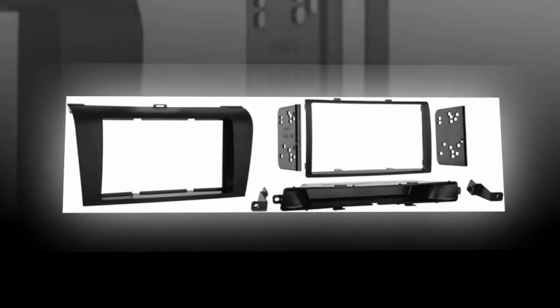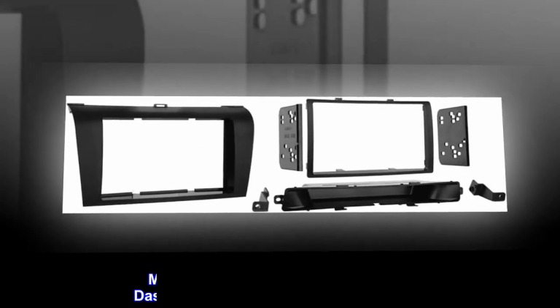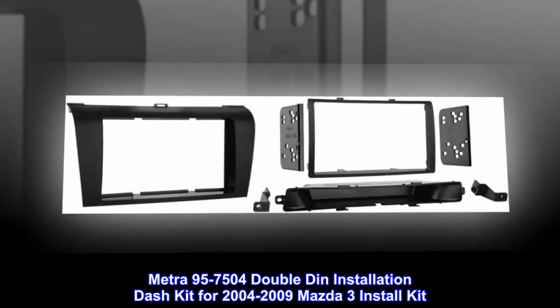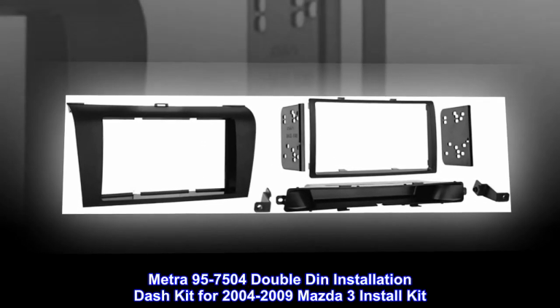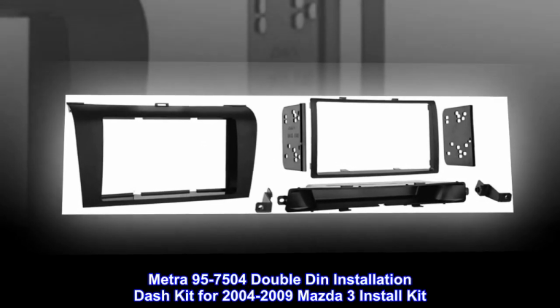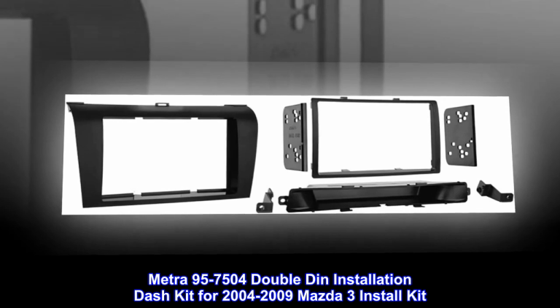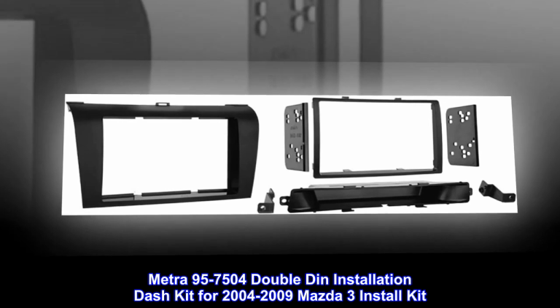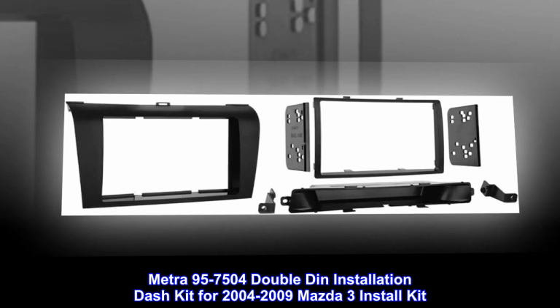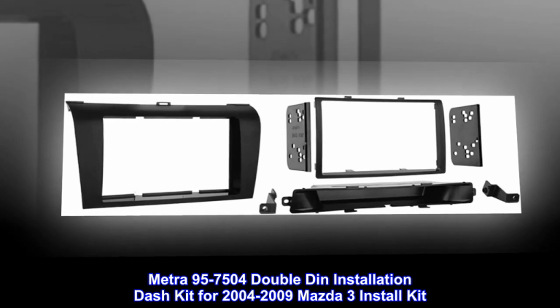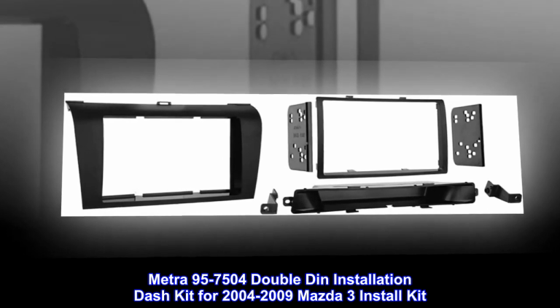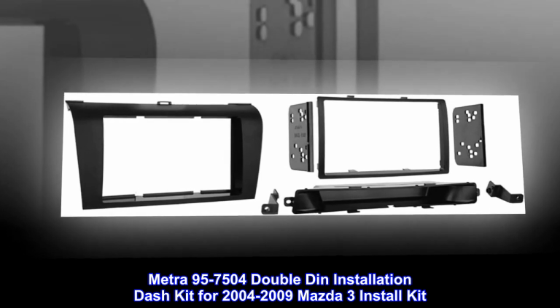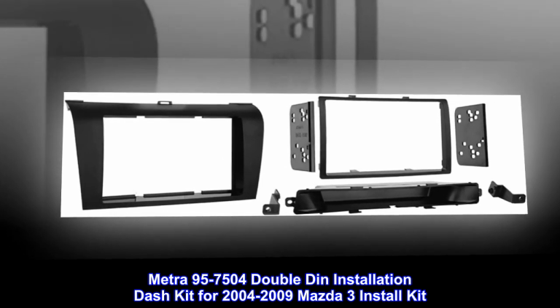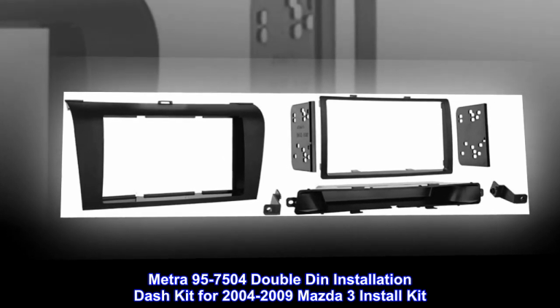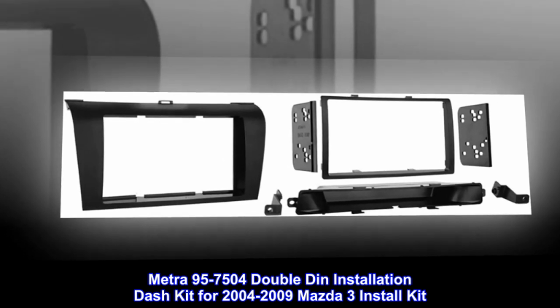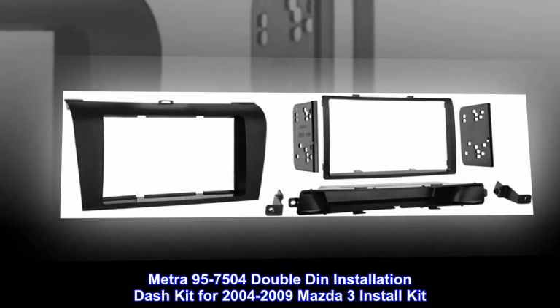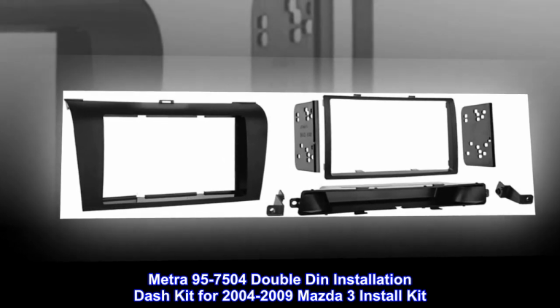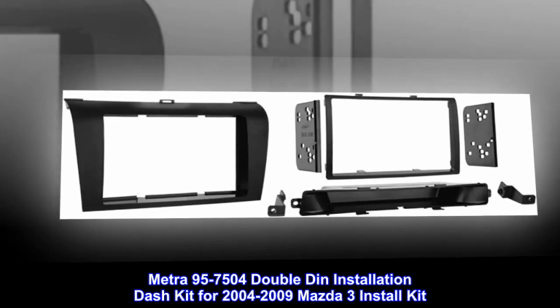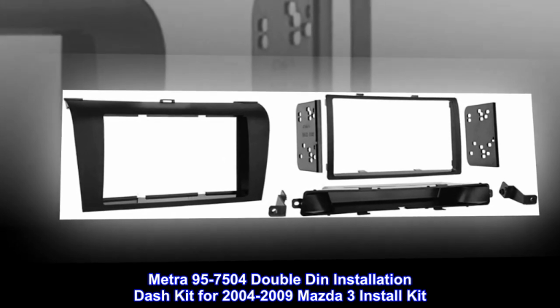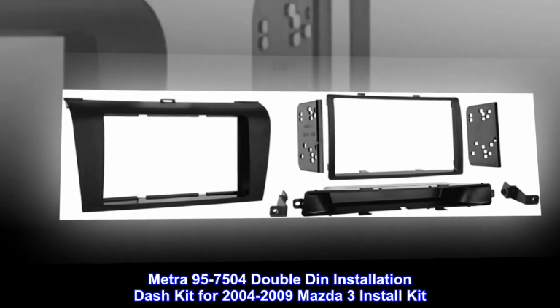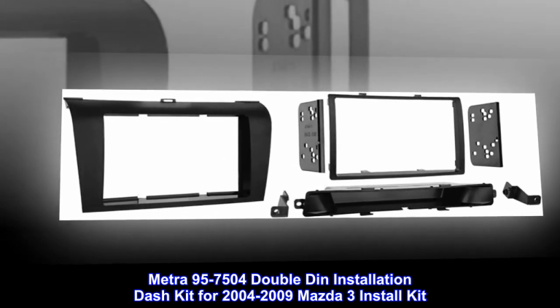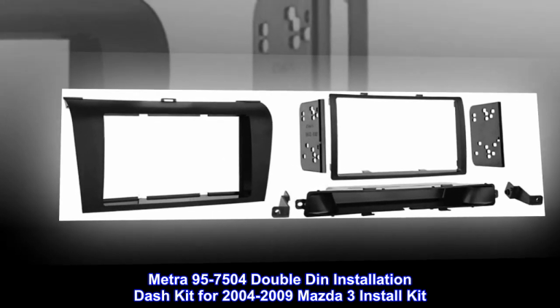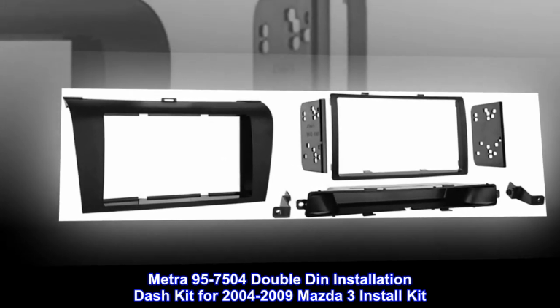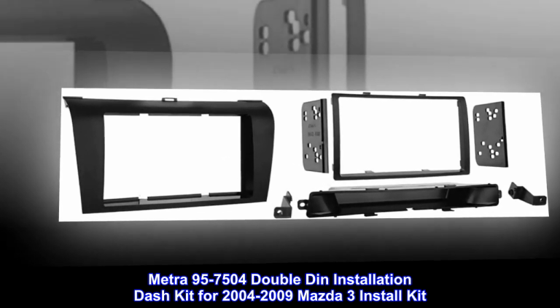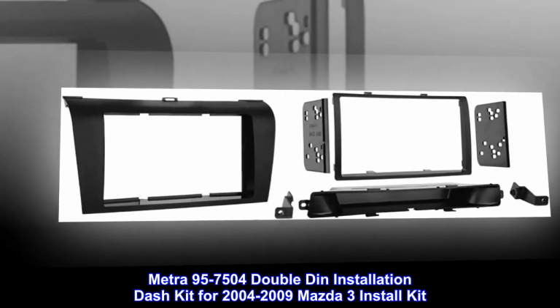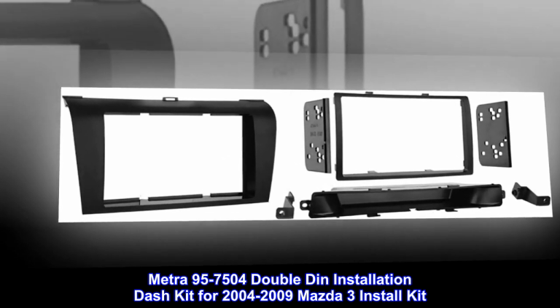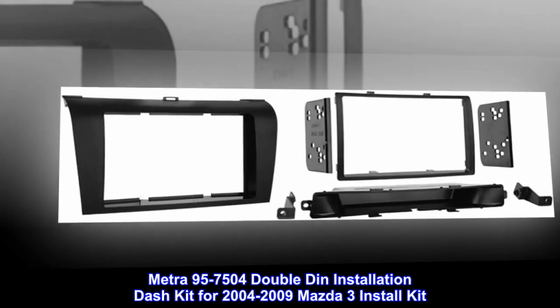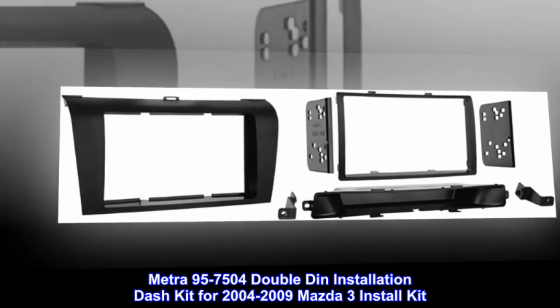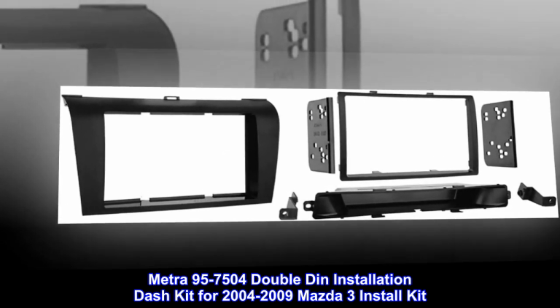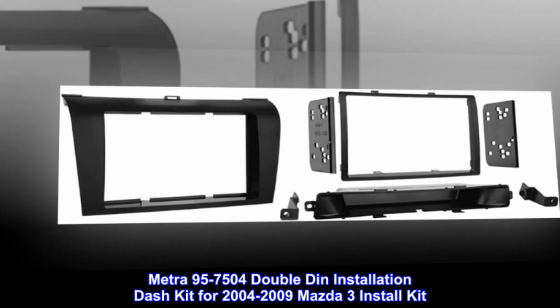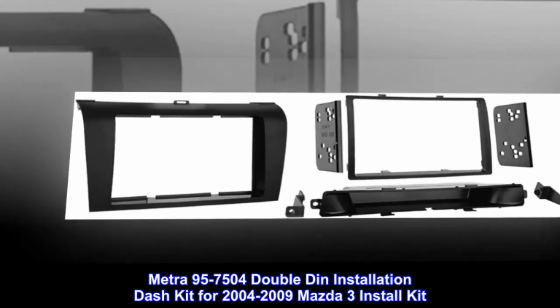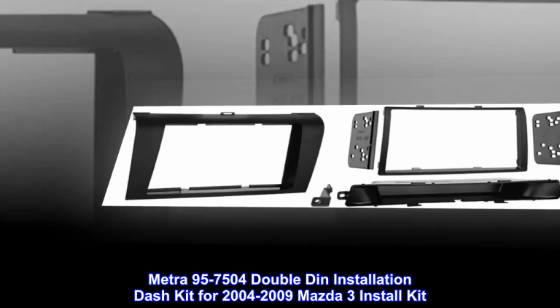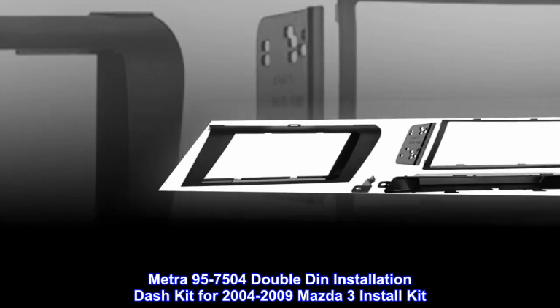Metra 95-7504 Double DIN Installation Dash Kit for 2004-2009 Mazda 3 Install Kit.